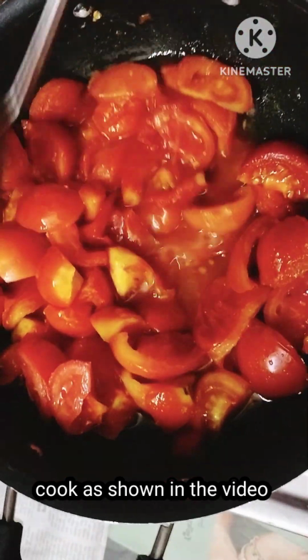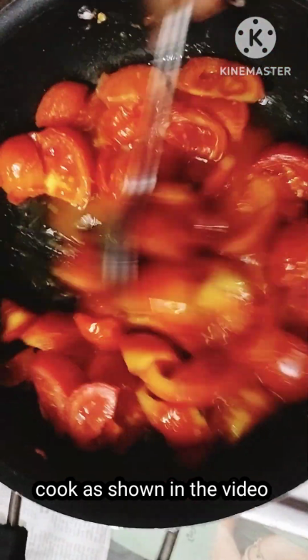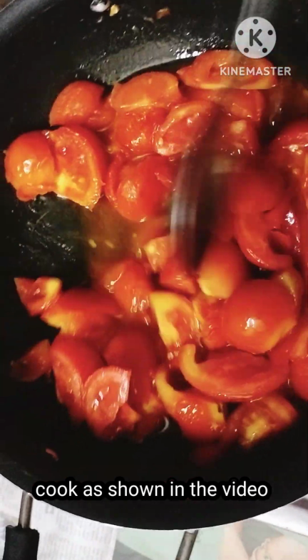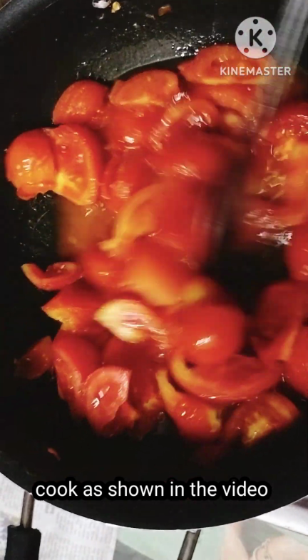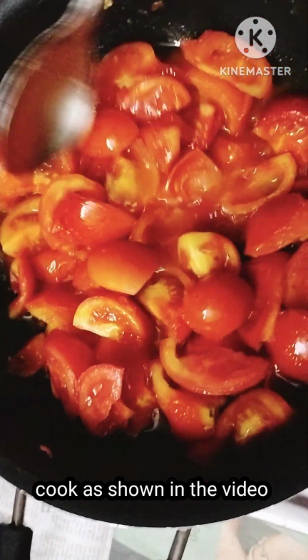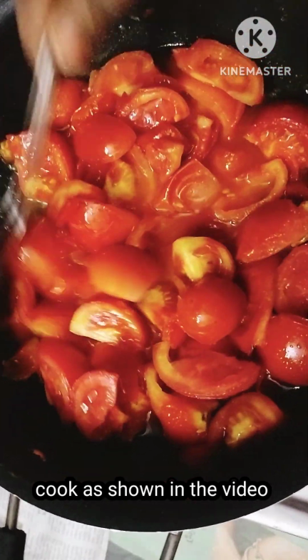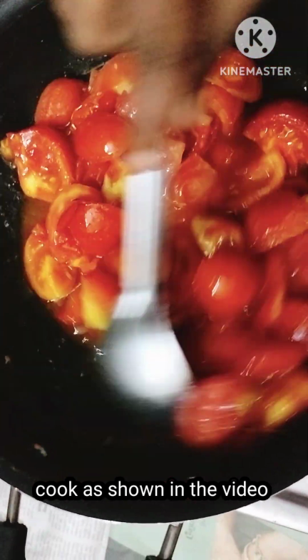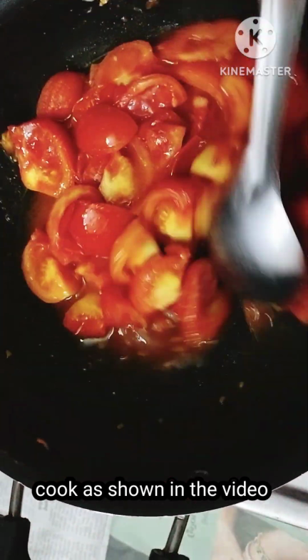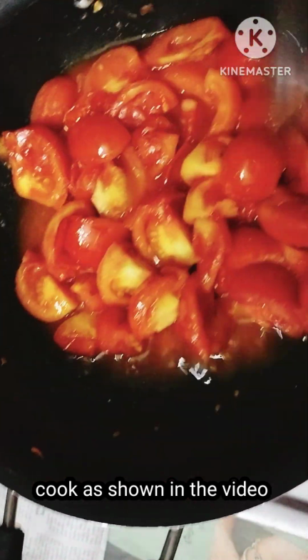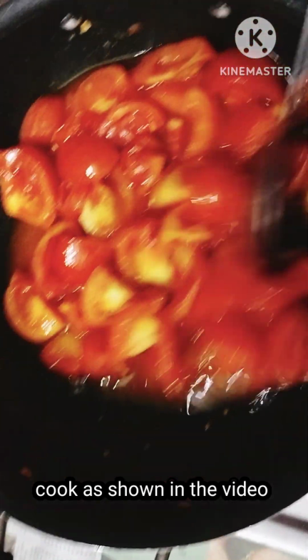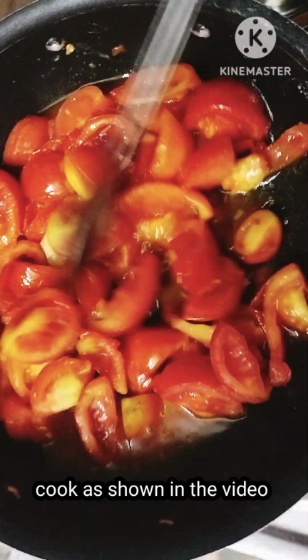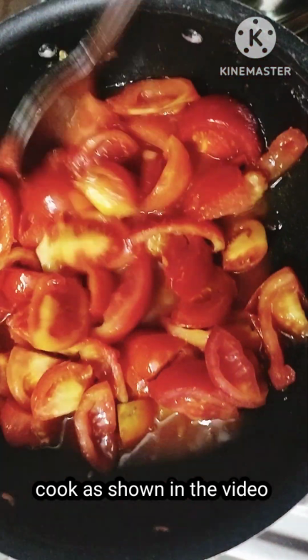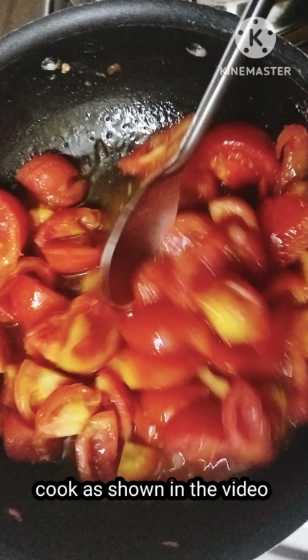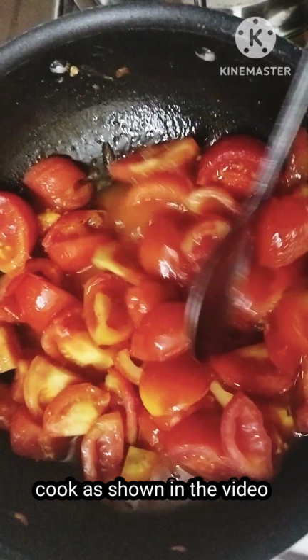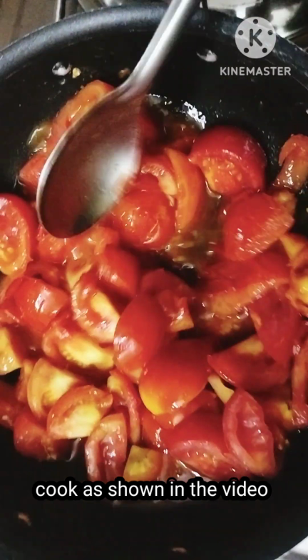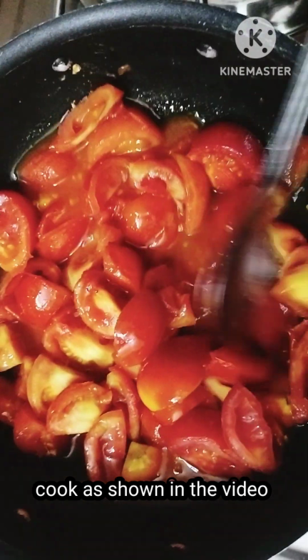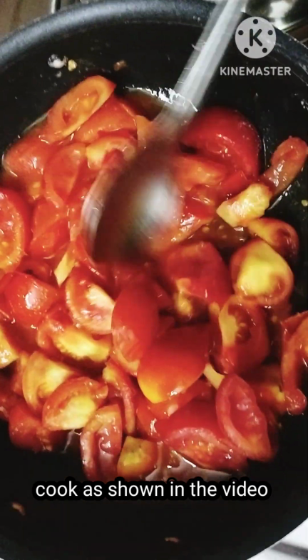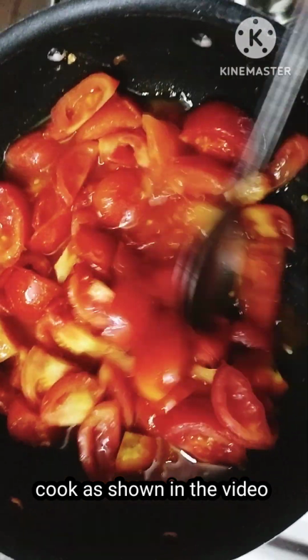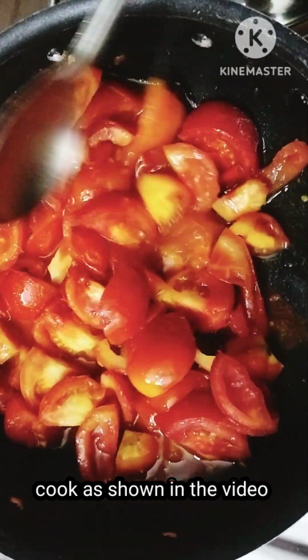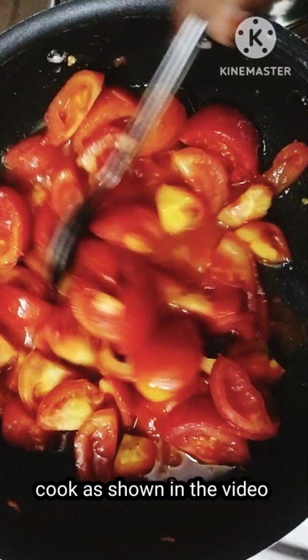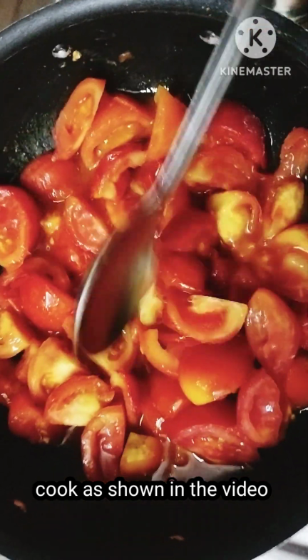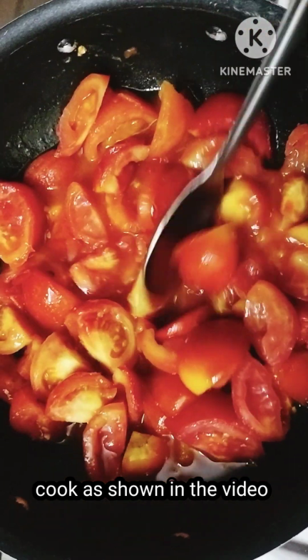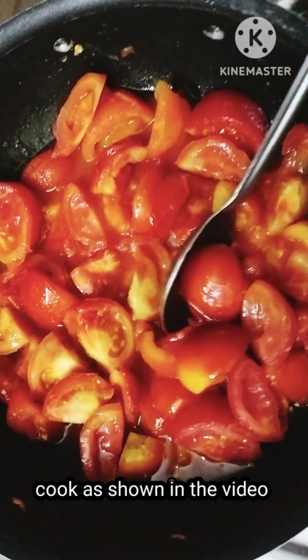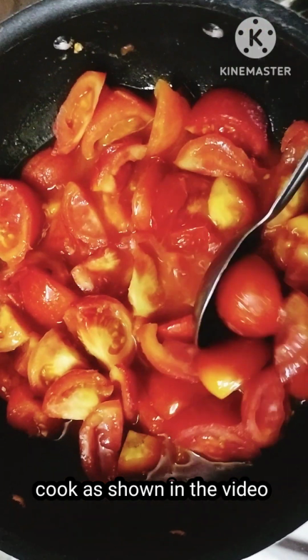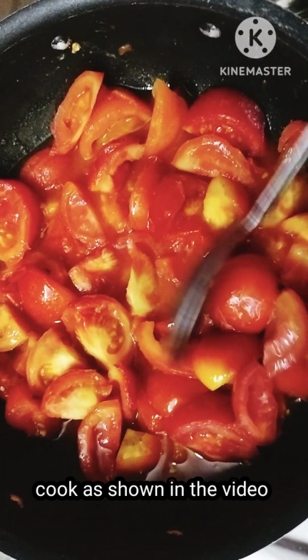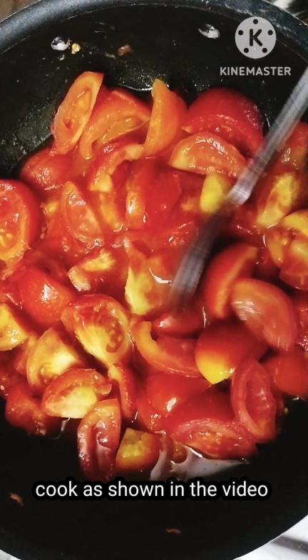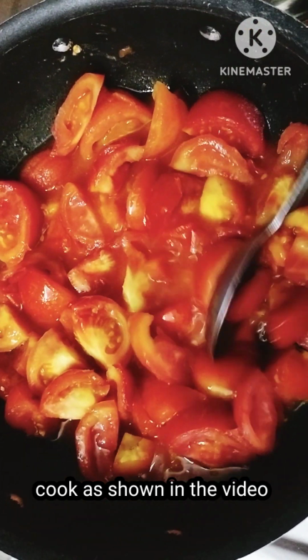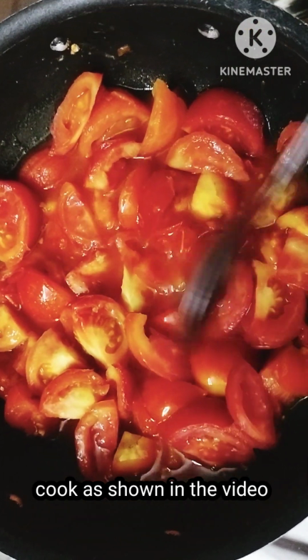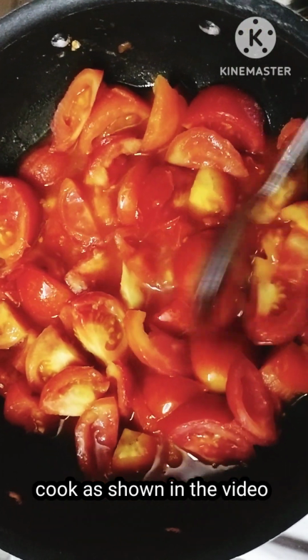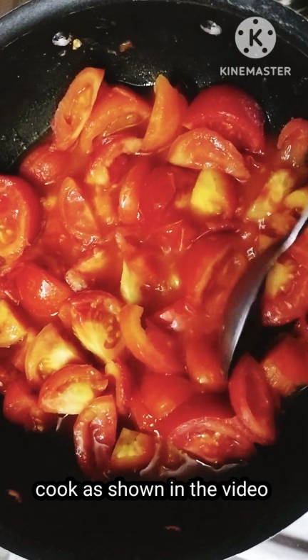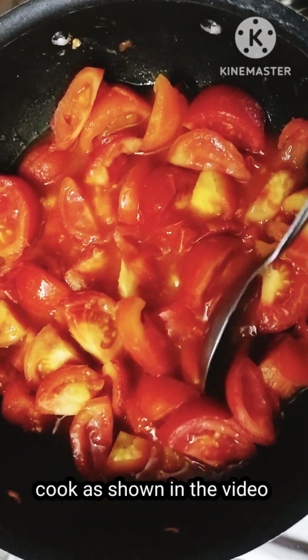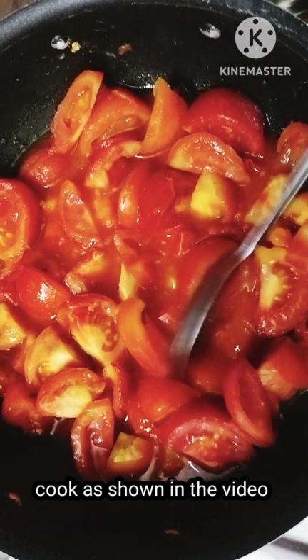Cook the tomatoes in the pan. Tomato soup is very easy.